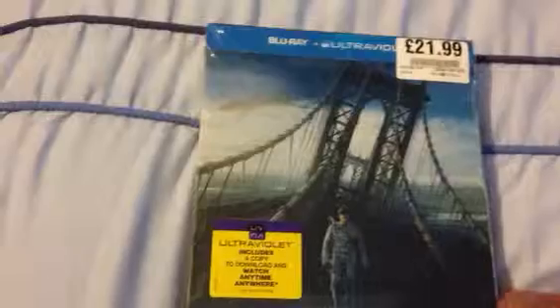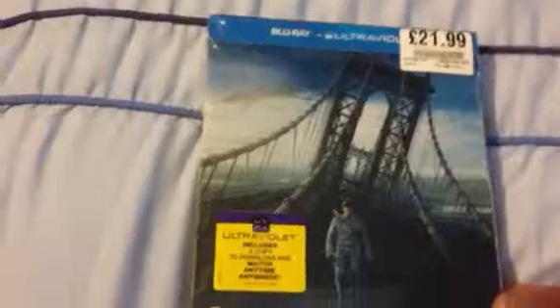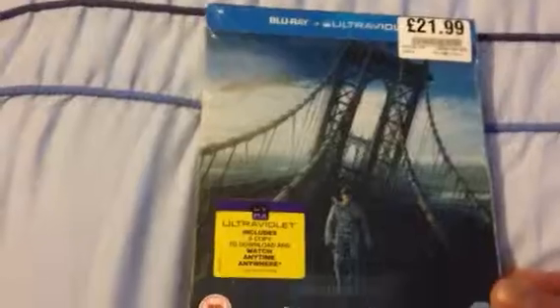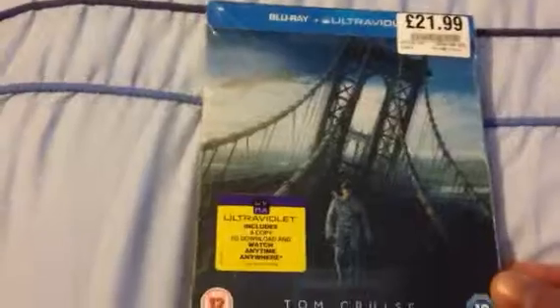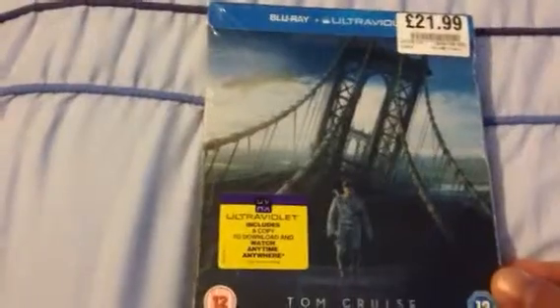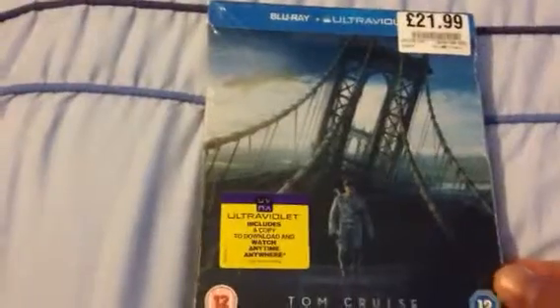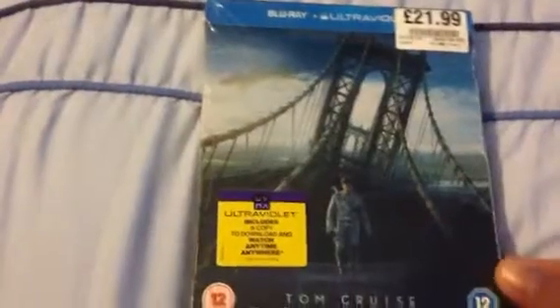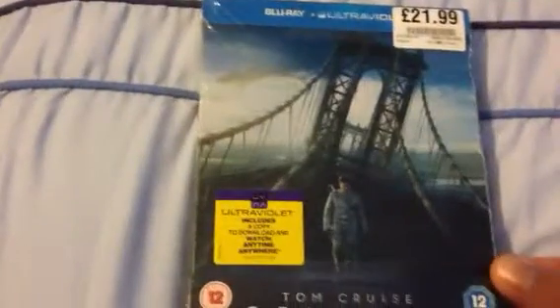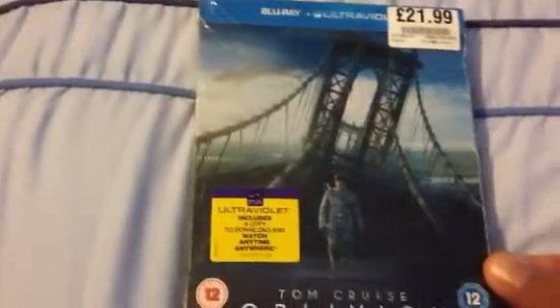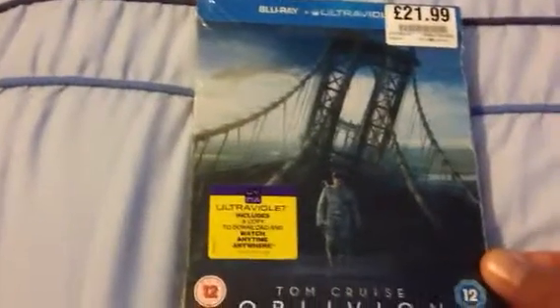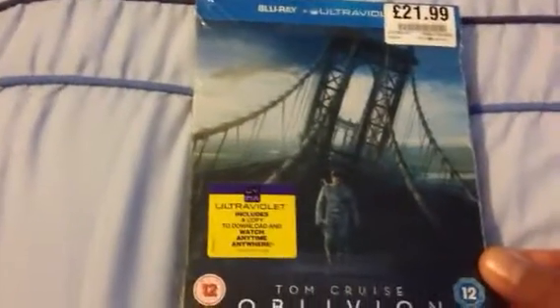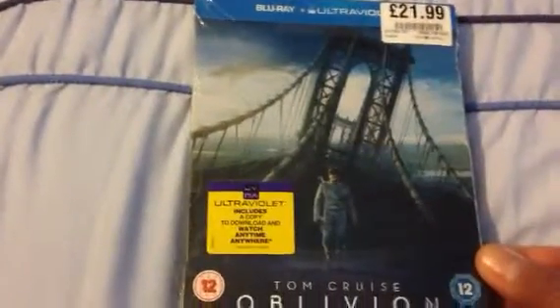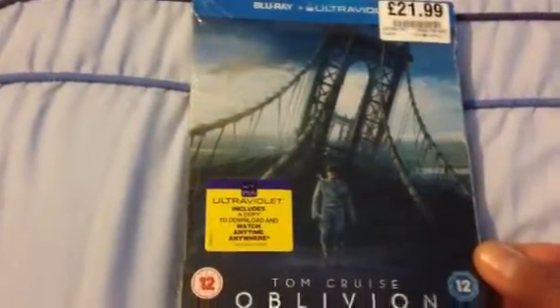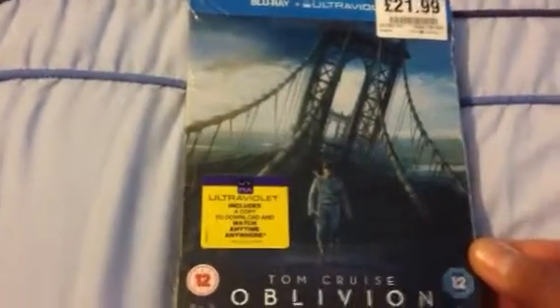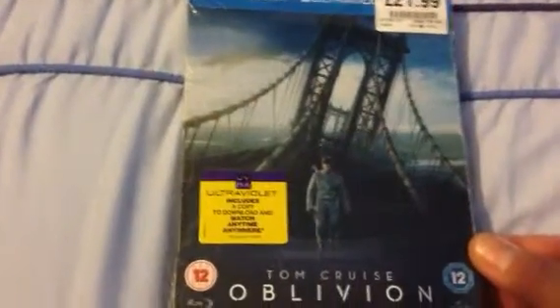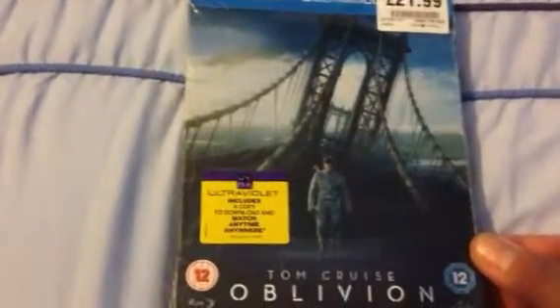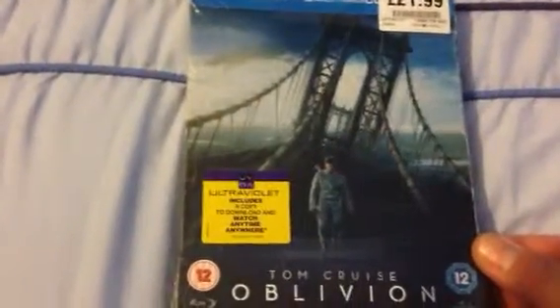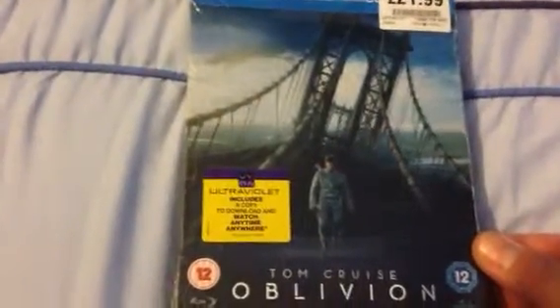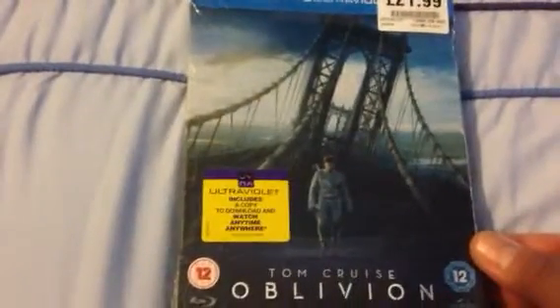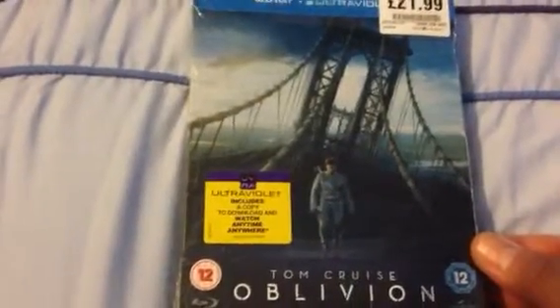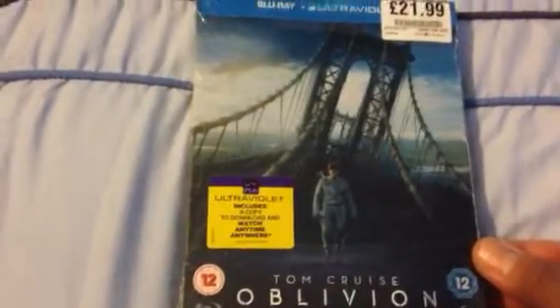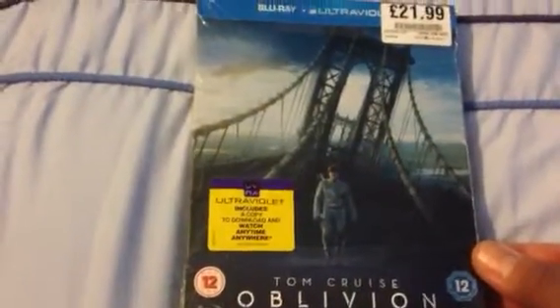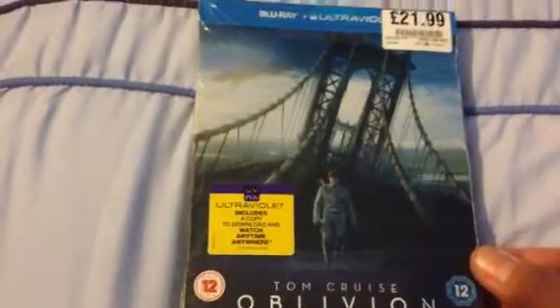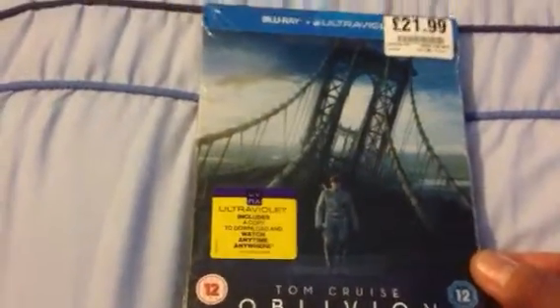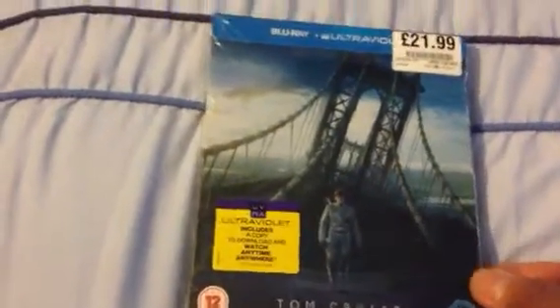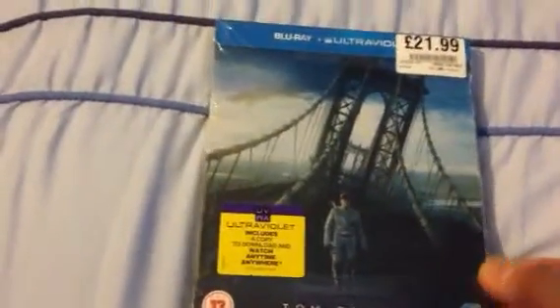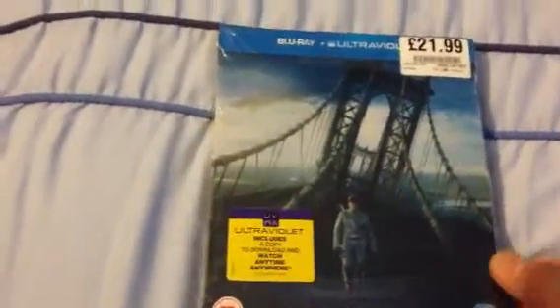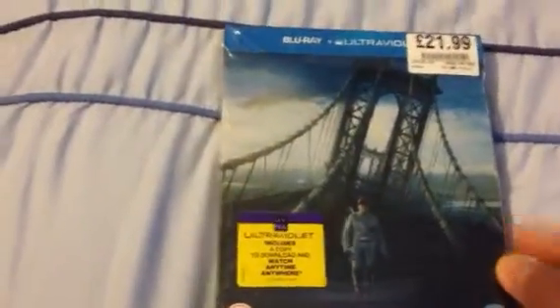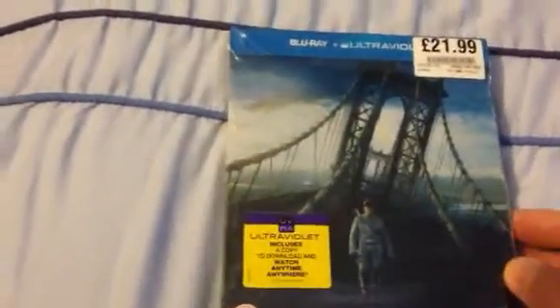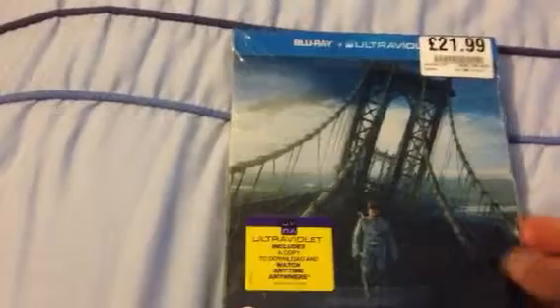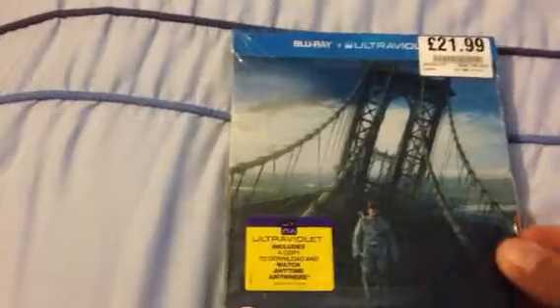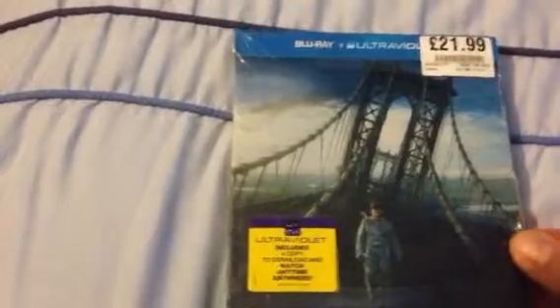Hi YouTube, PlayStation Nation here. Welcome to the unboxing of the Oblivion Special Edition Steelbook.